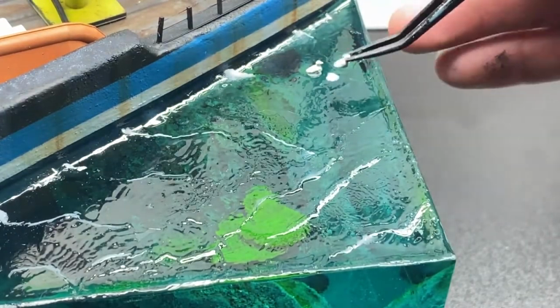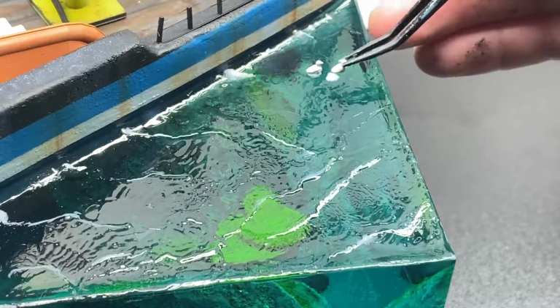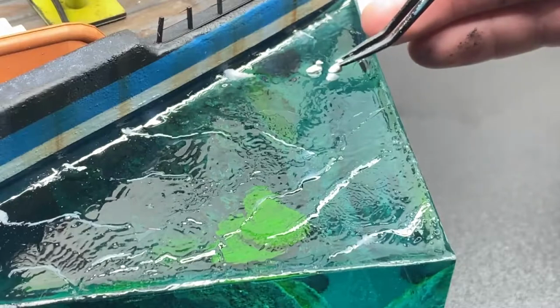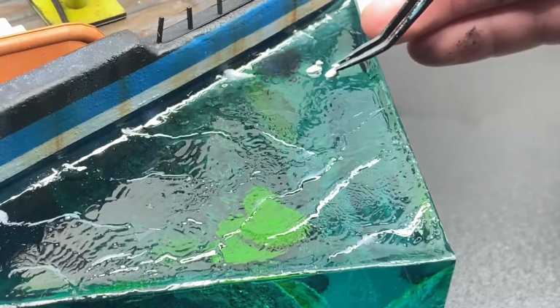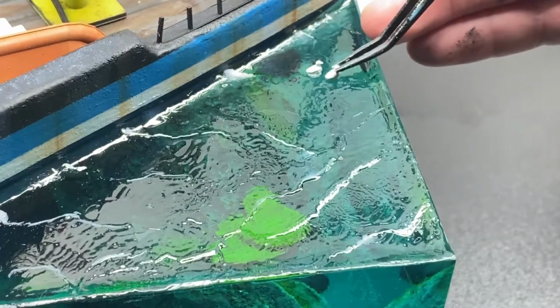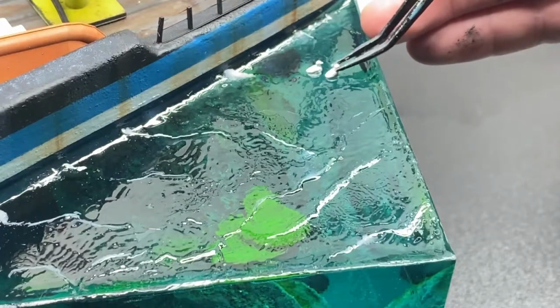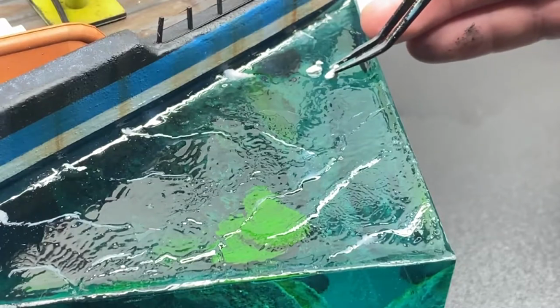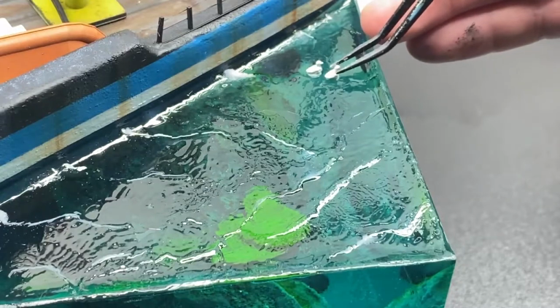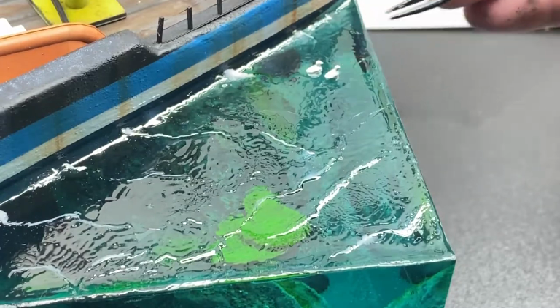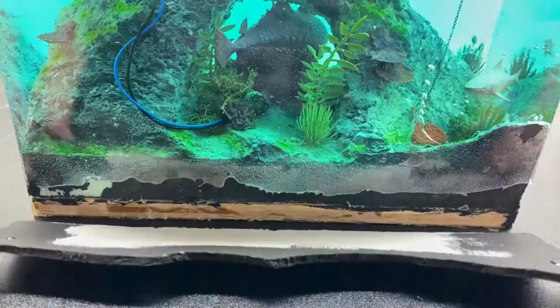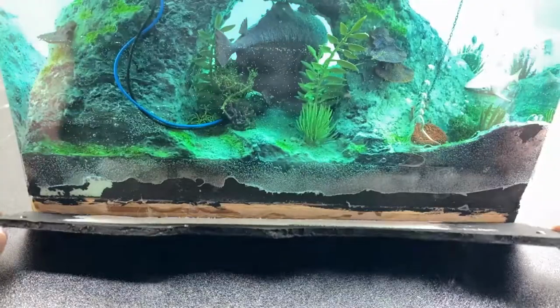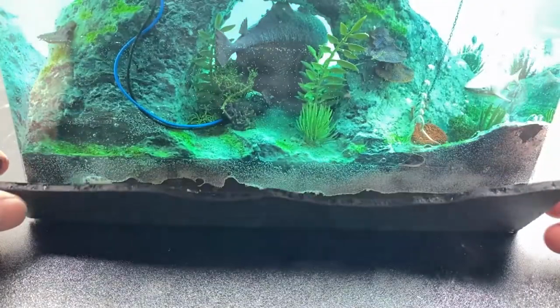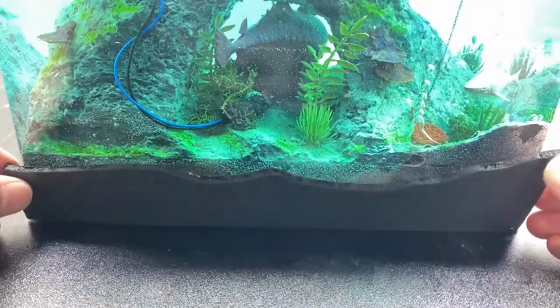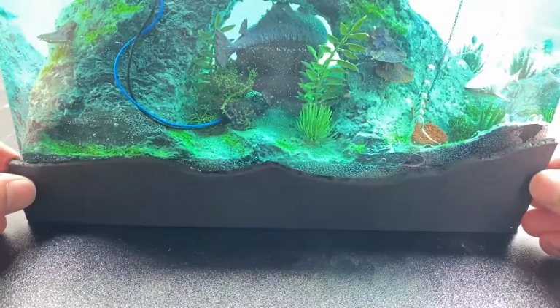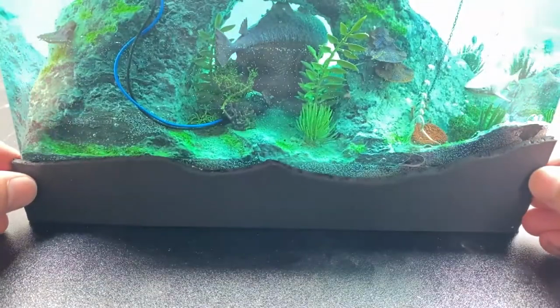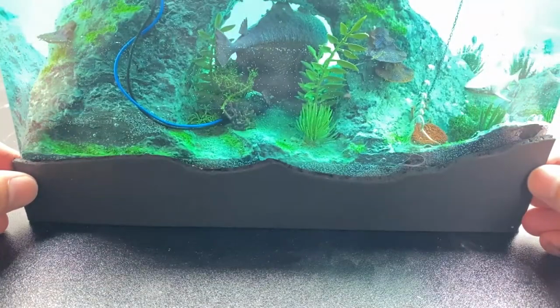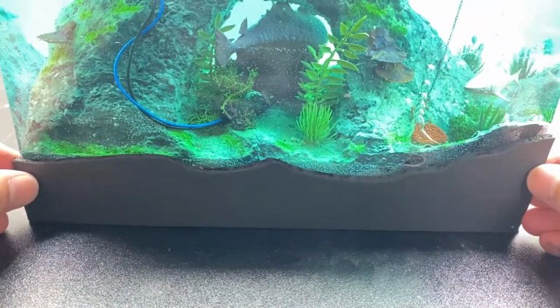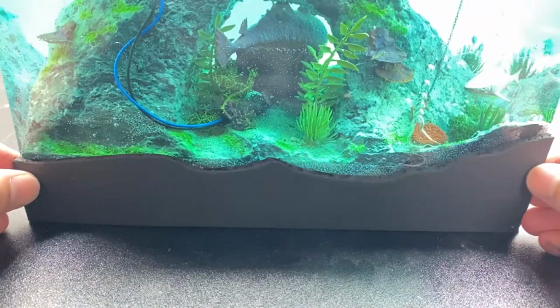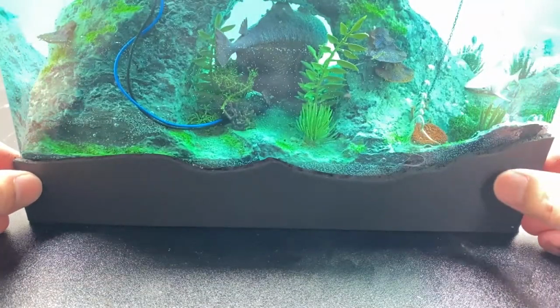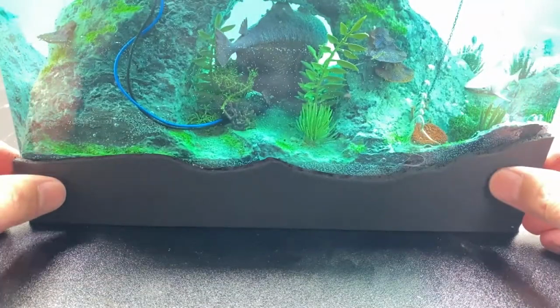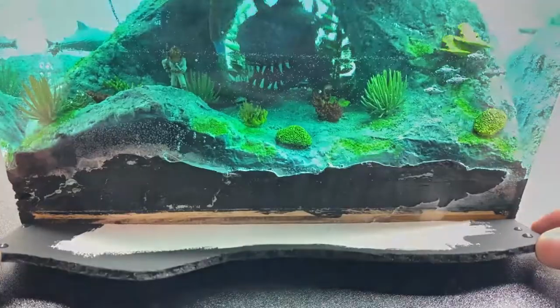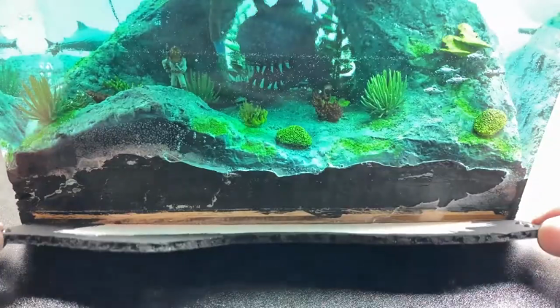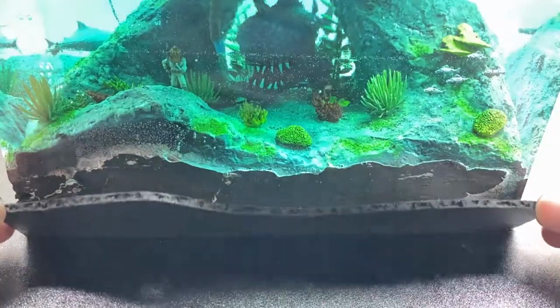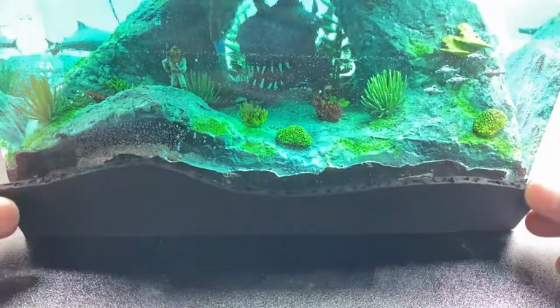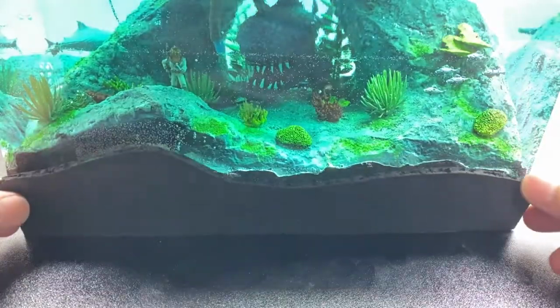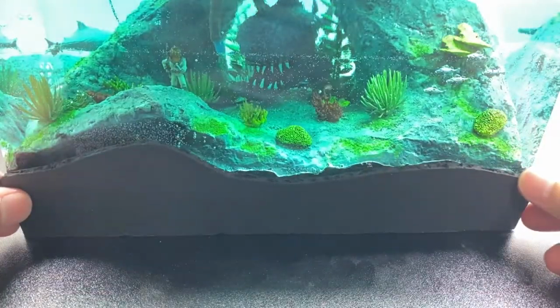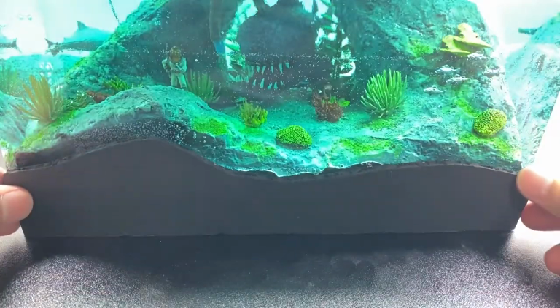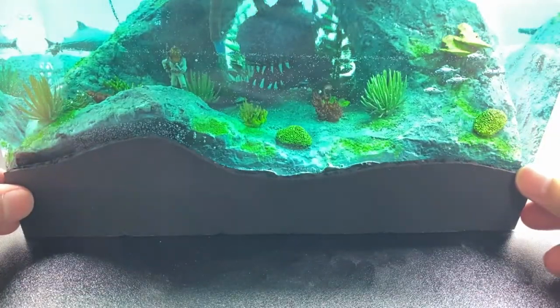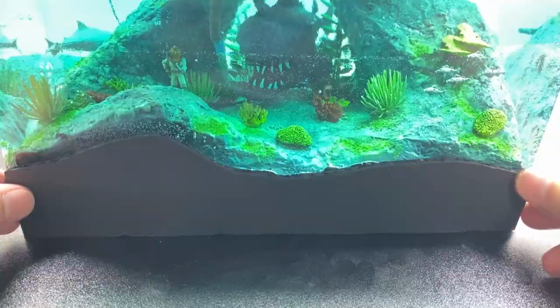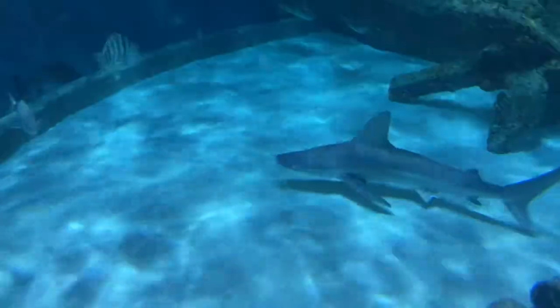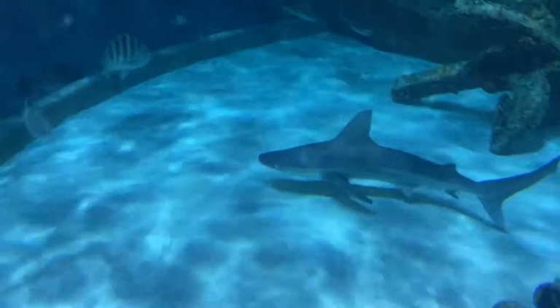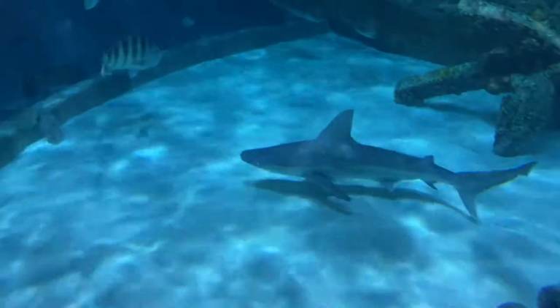And speaking of life, adding a little seagulls and finishing everything off.